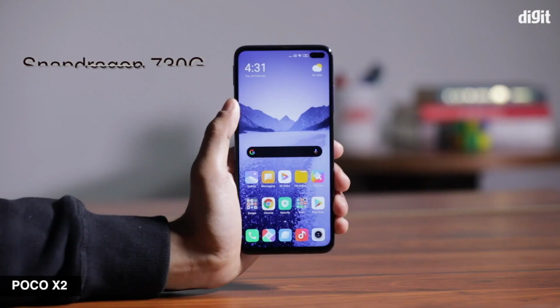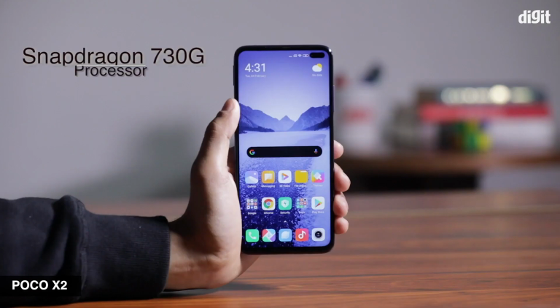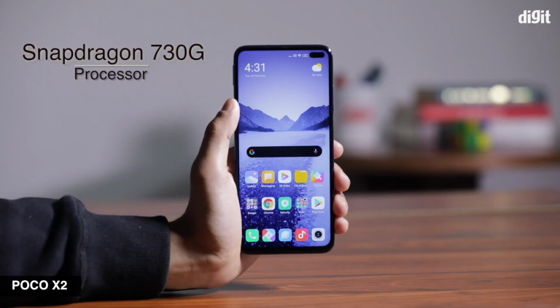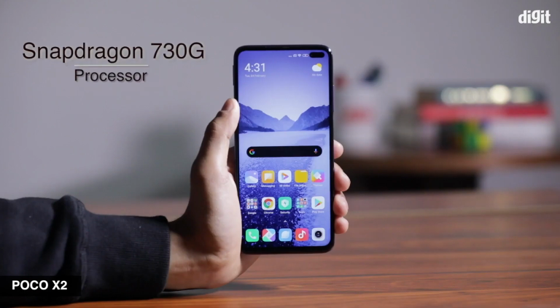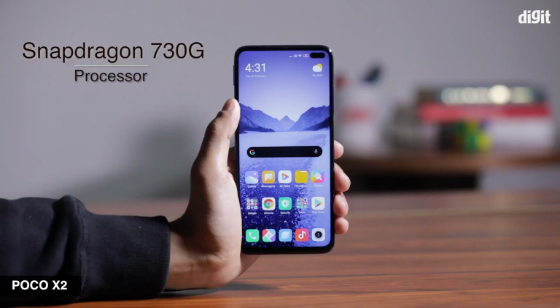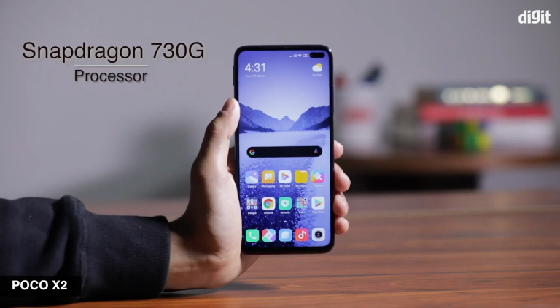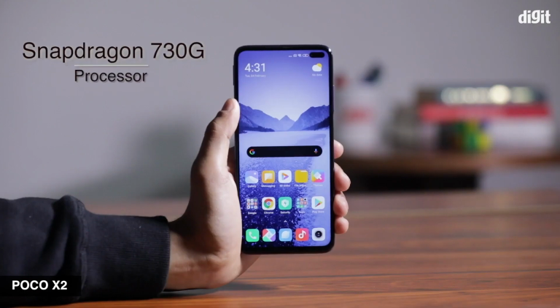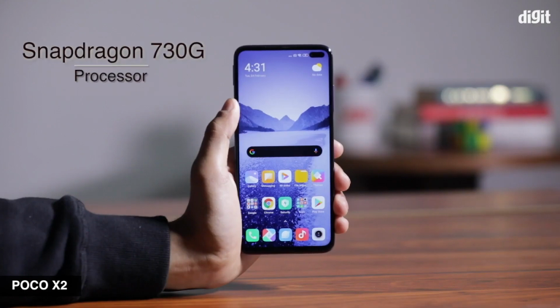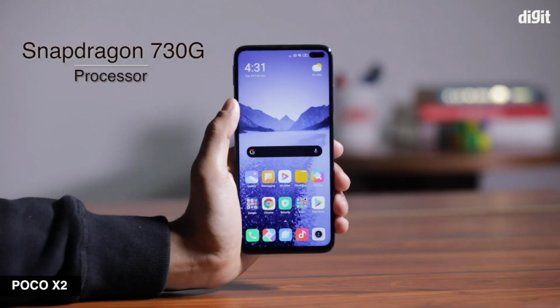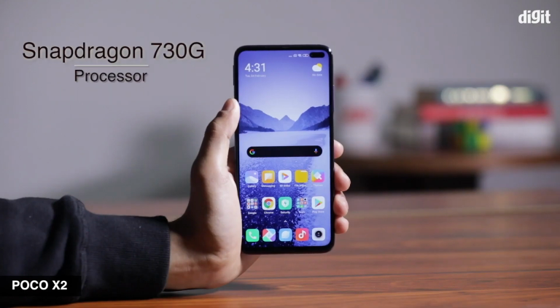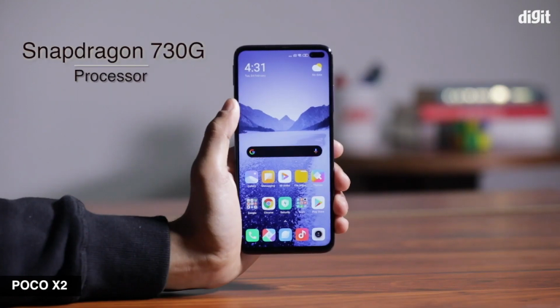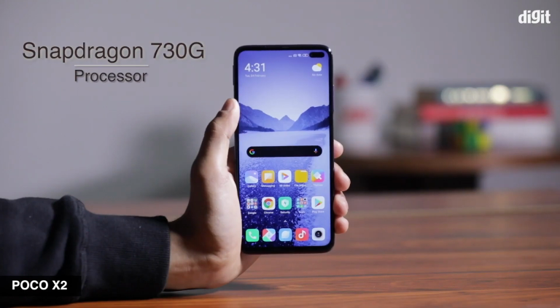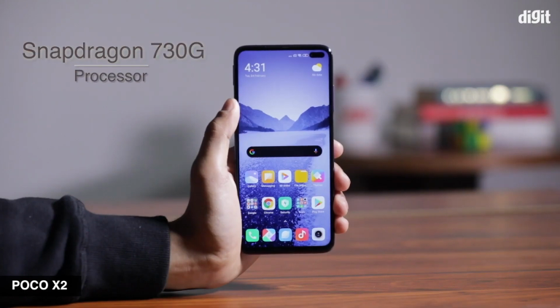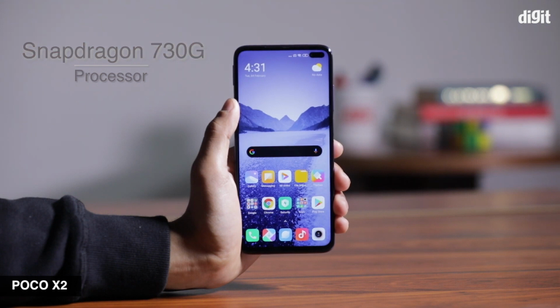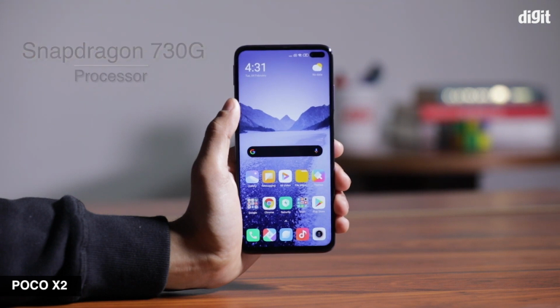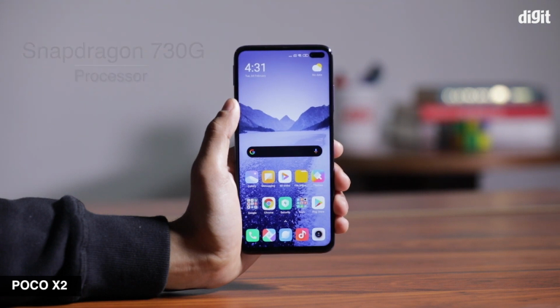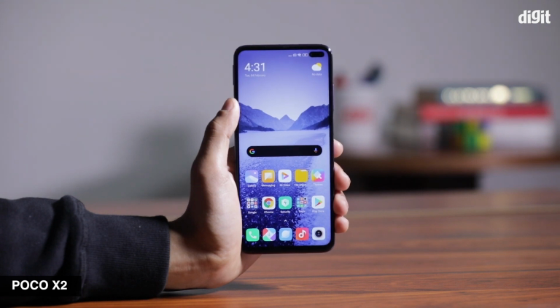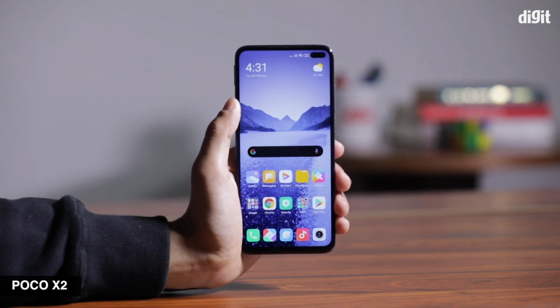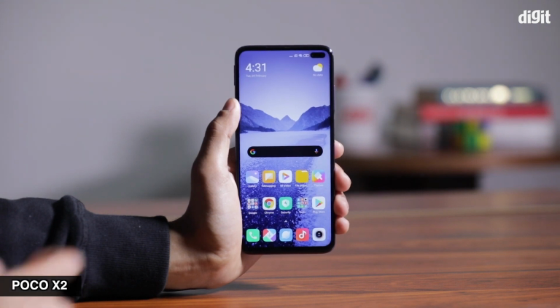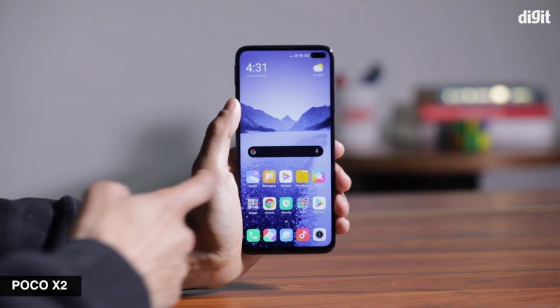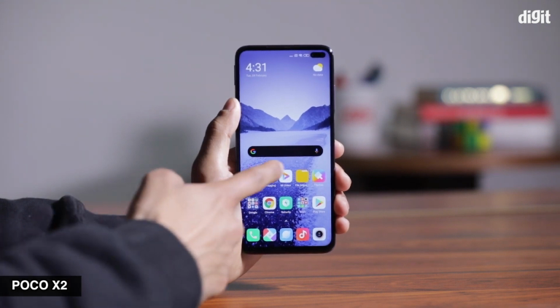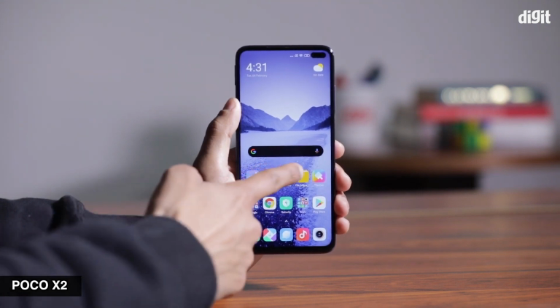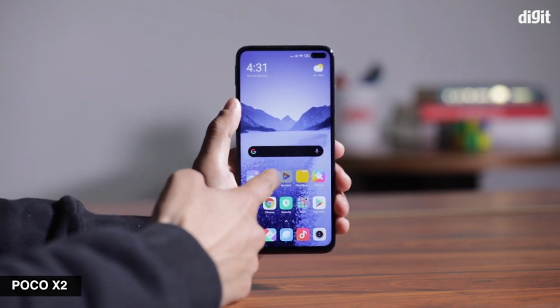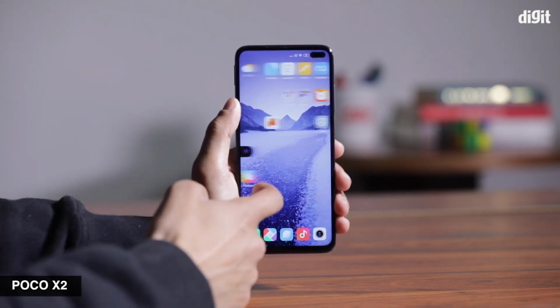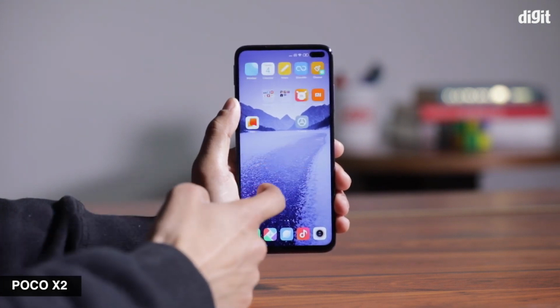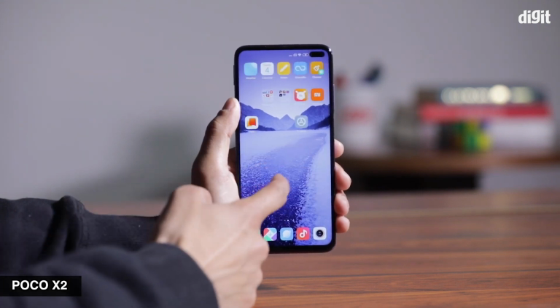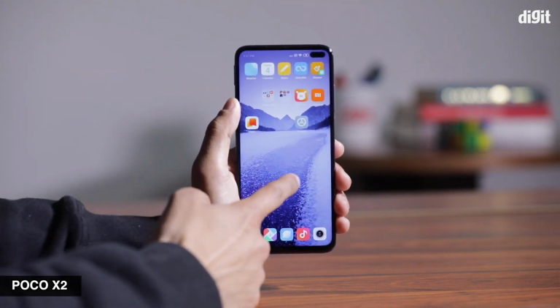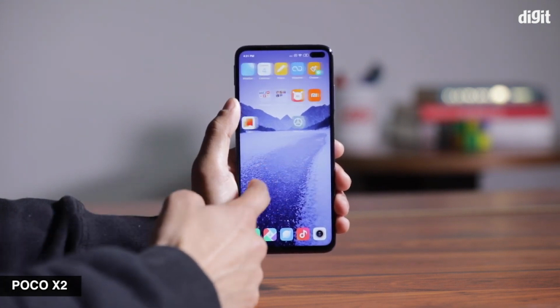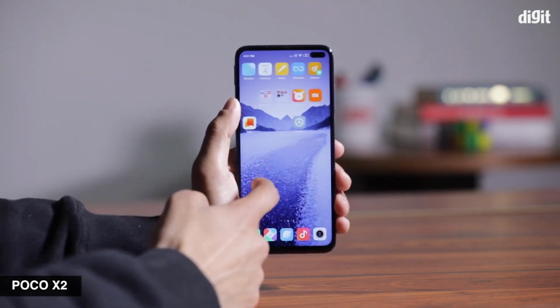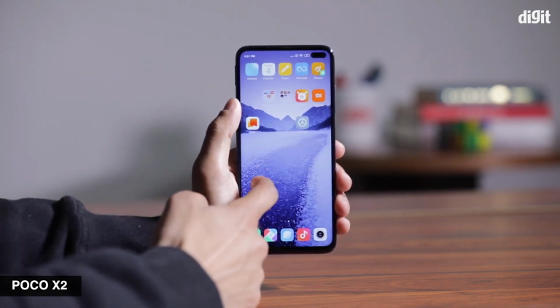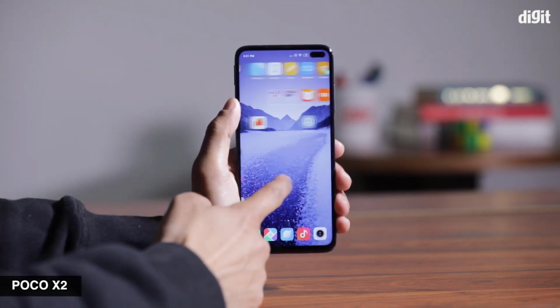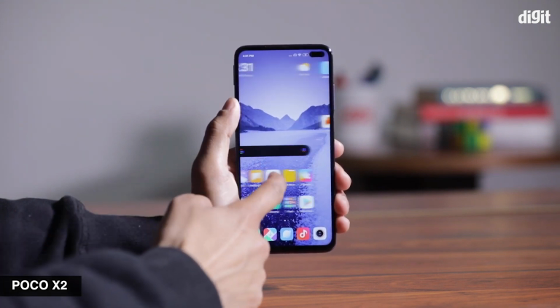This is the 8x processor with the 730G. Now, we will be able to use this phone on the online shopping website.